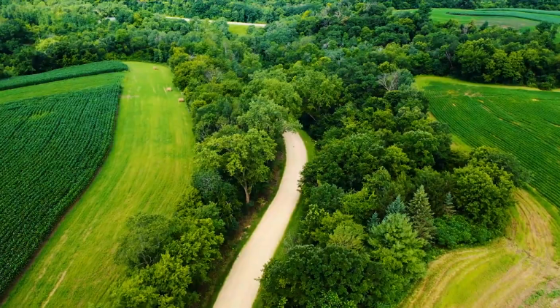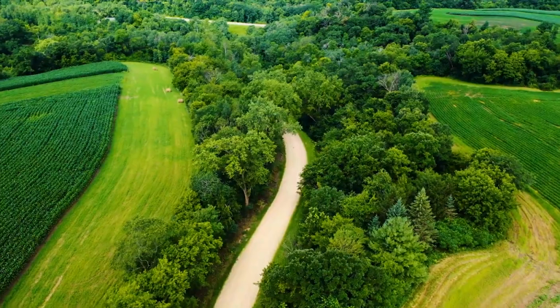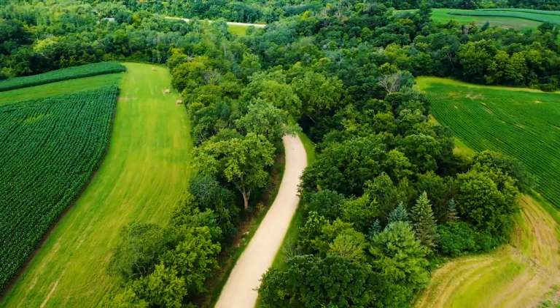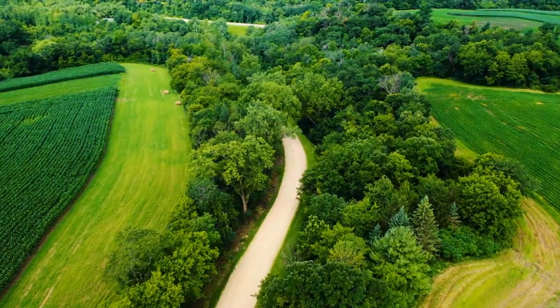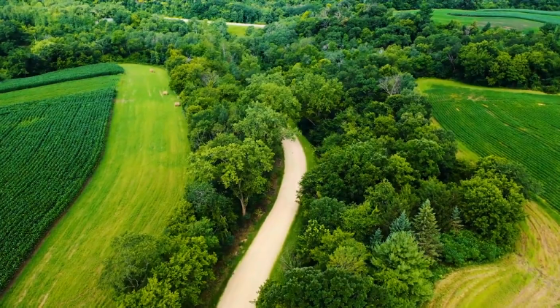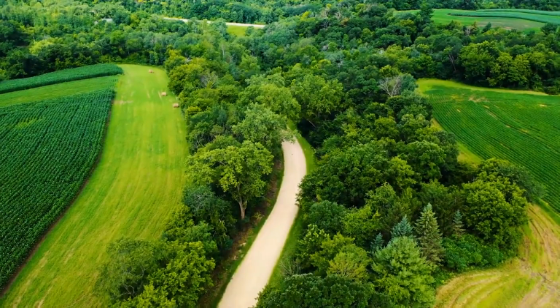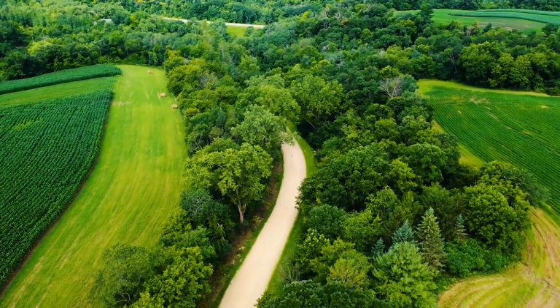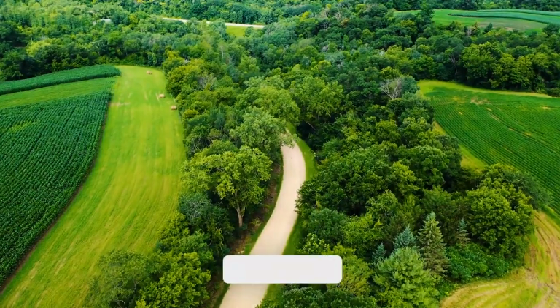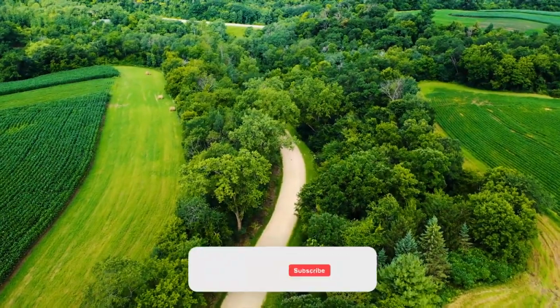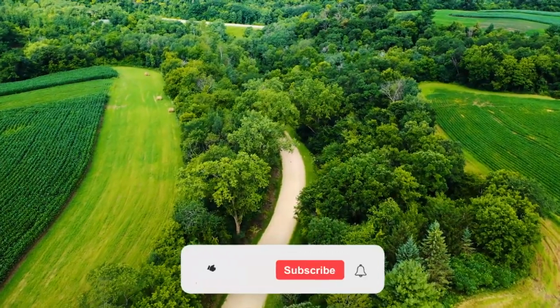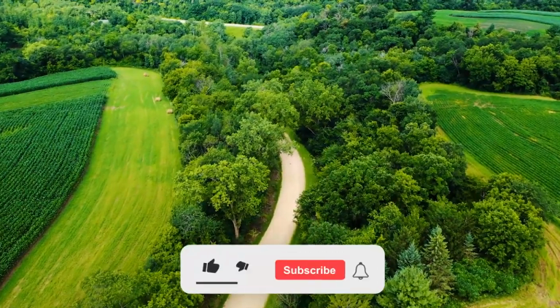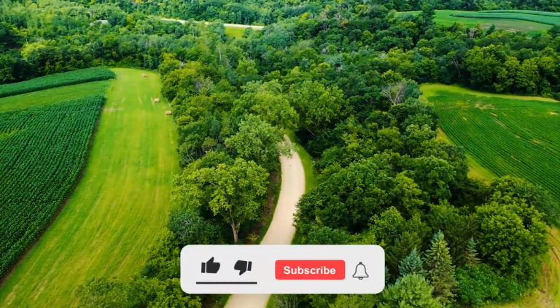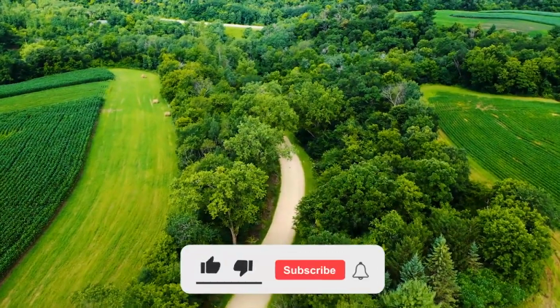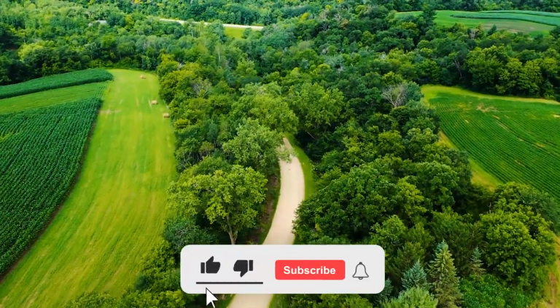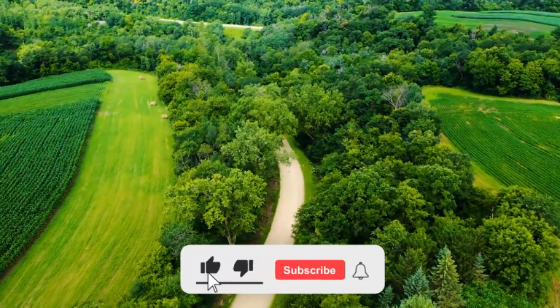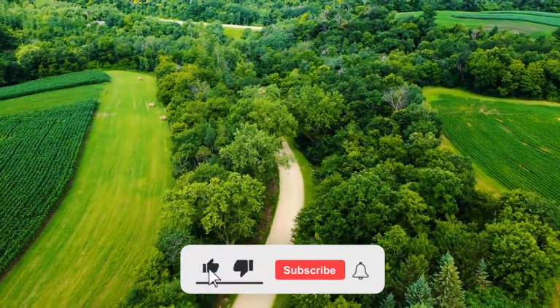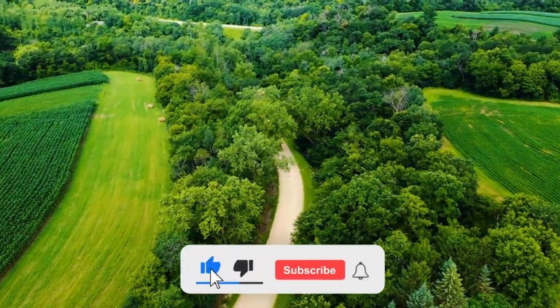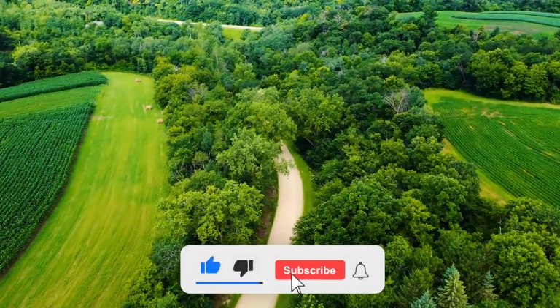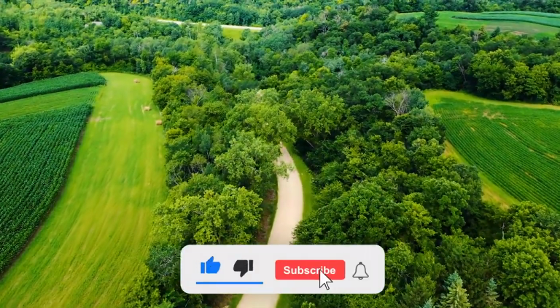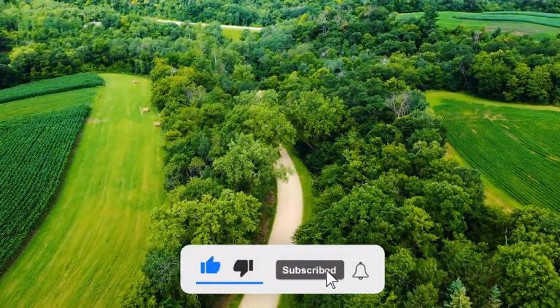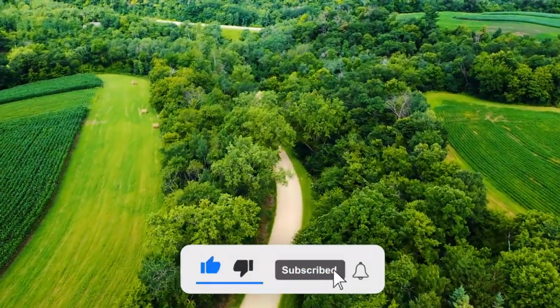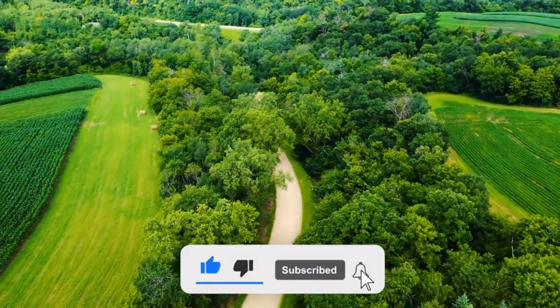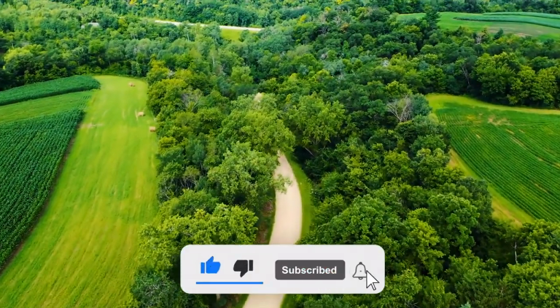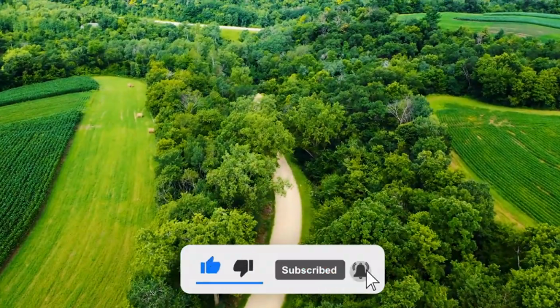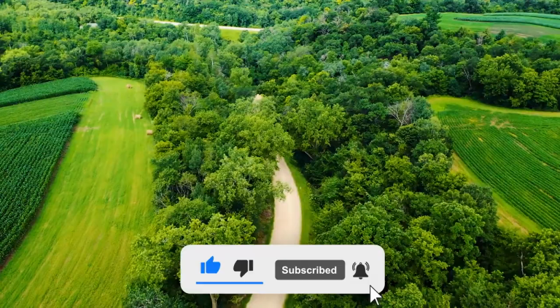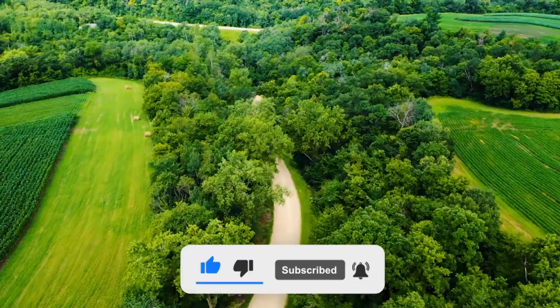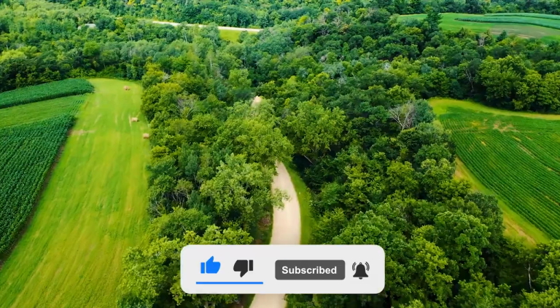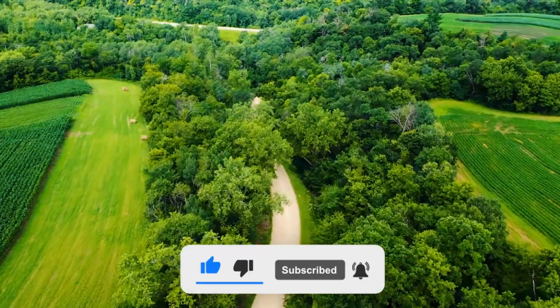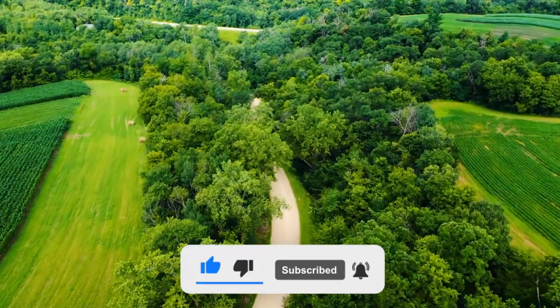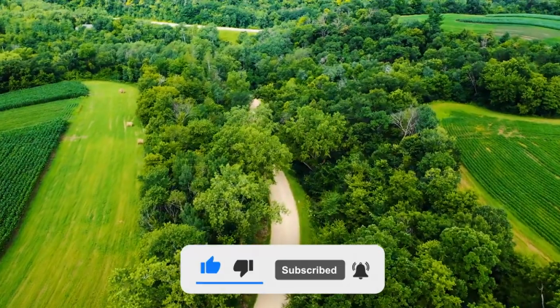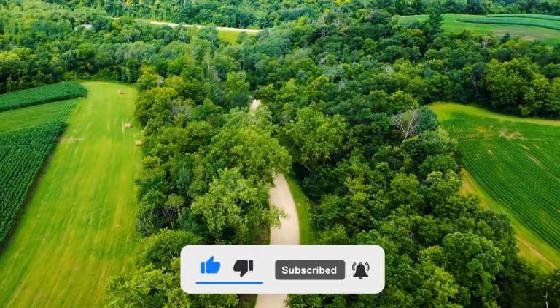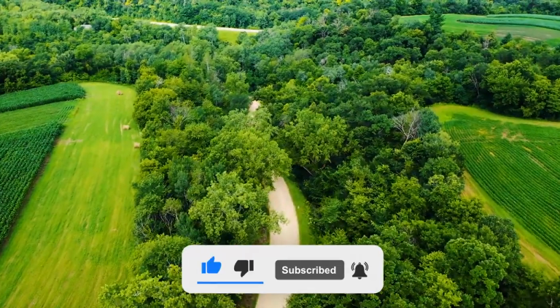And also, if you found this information helpful, please like and subscribe to our channel.